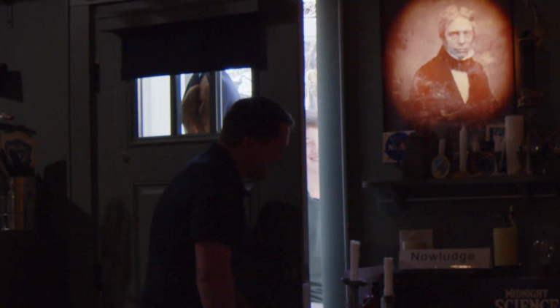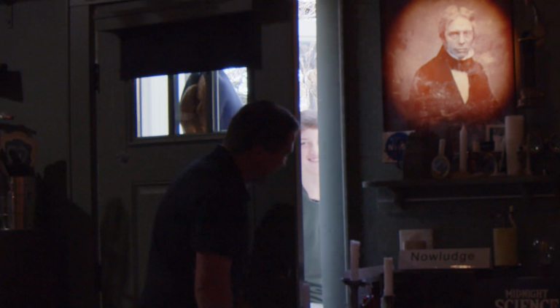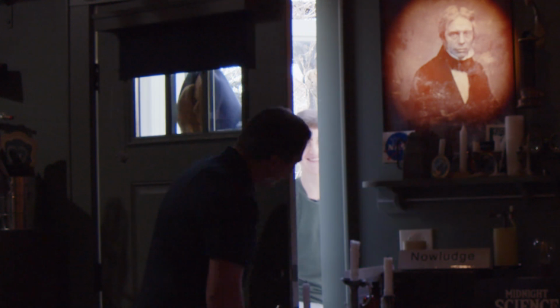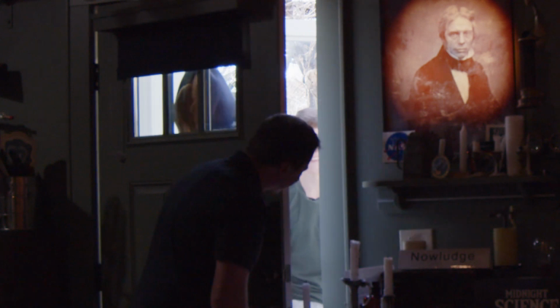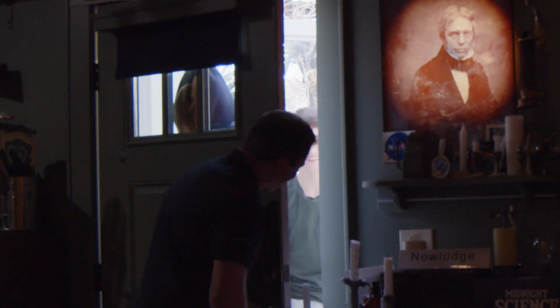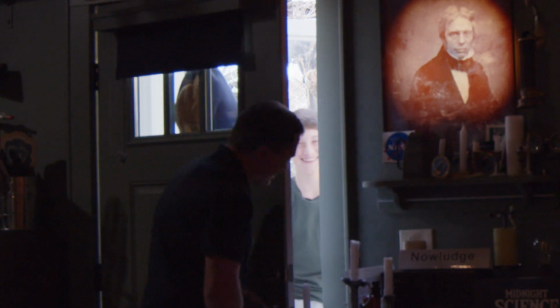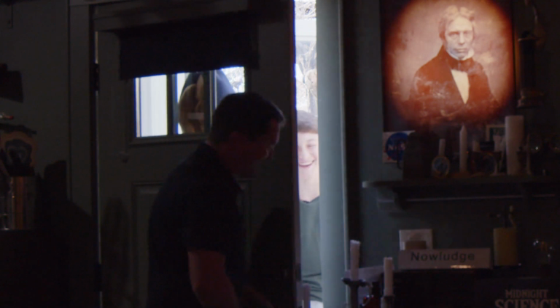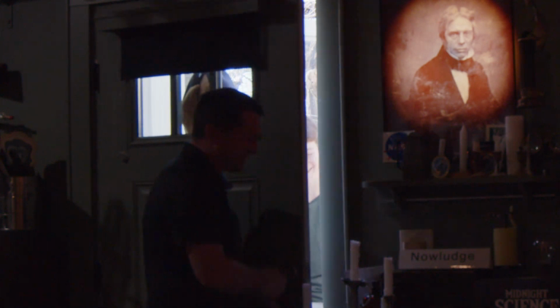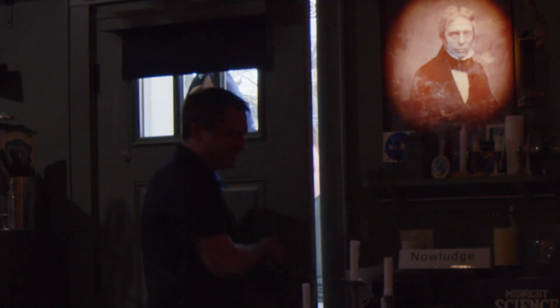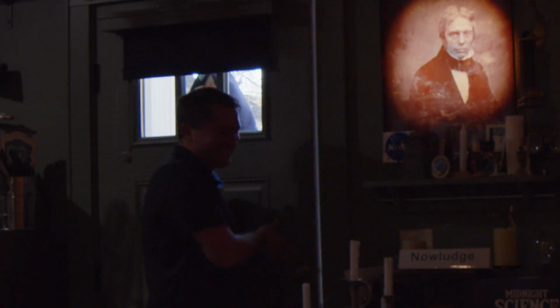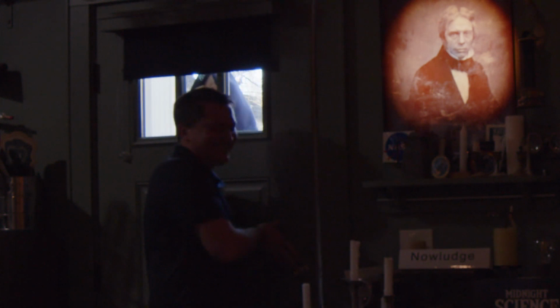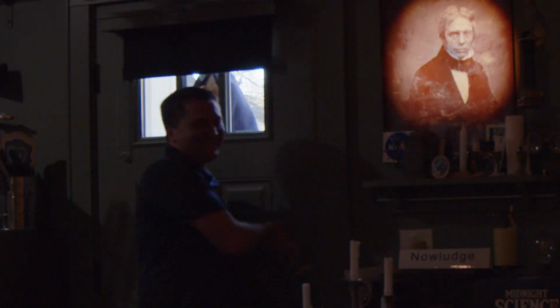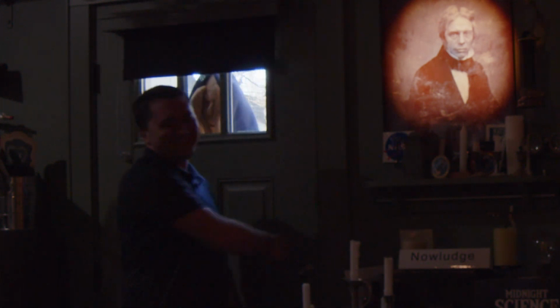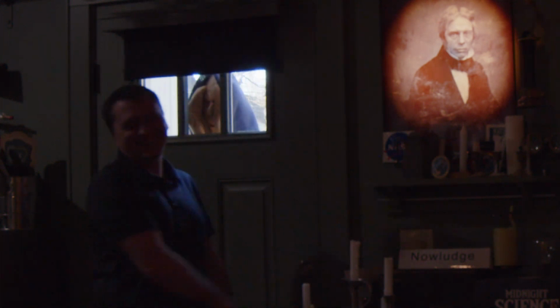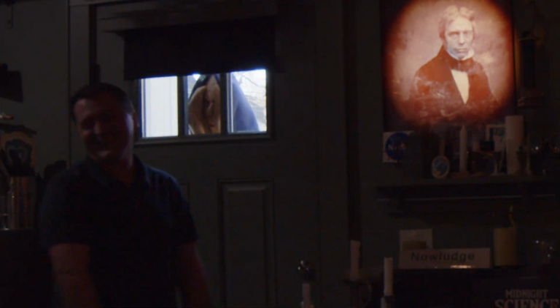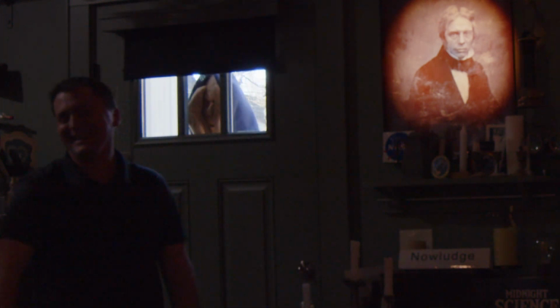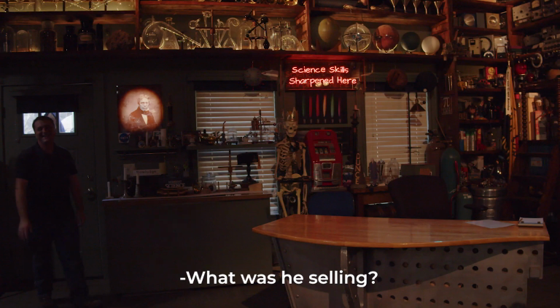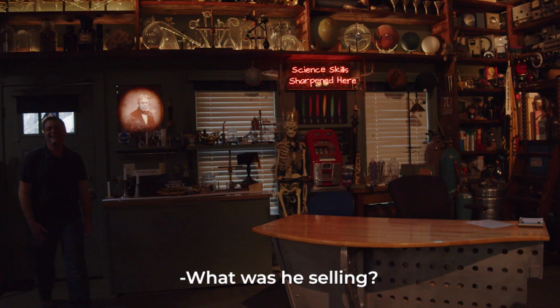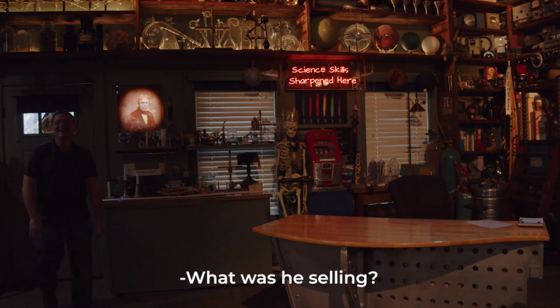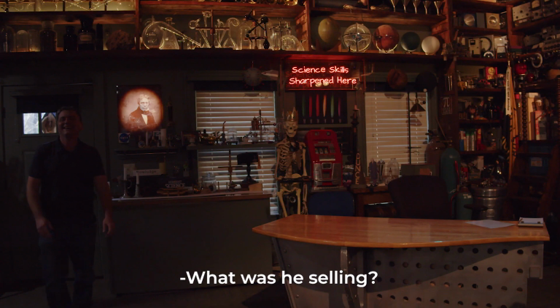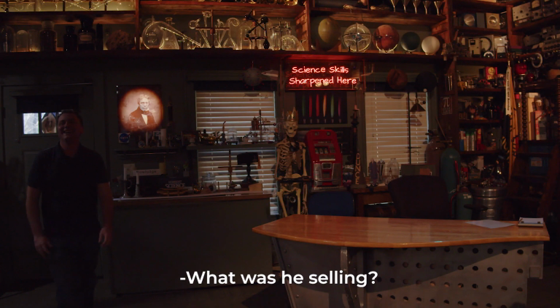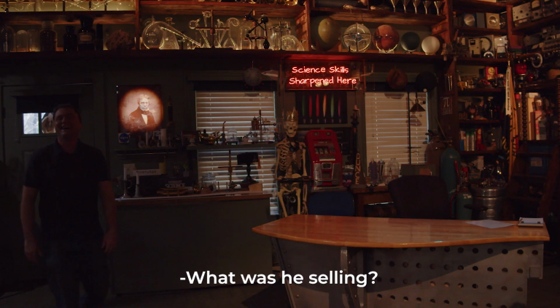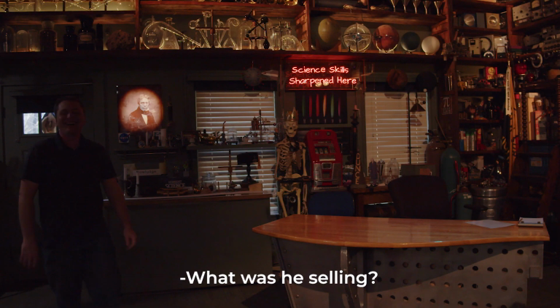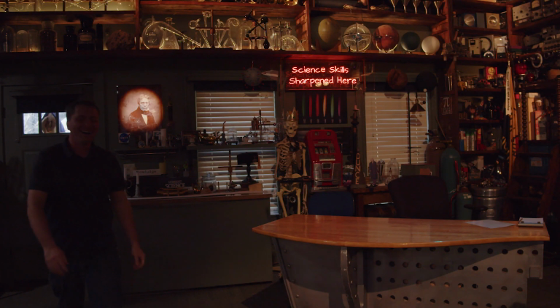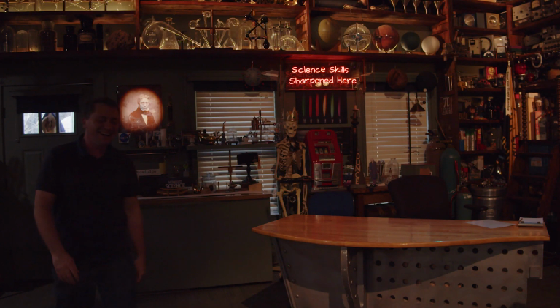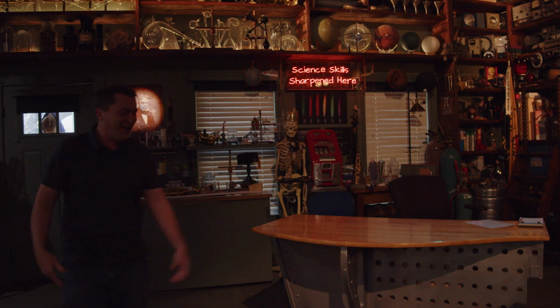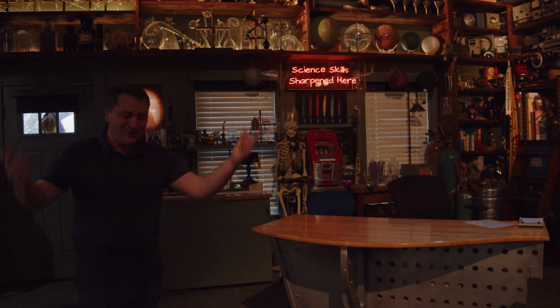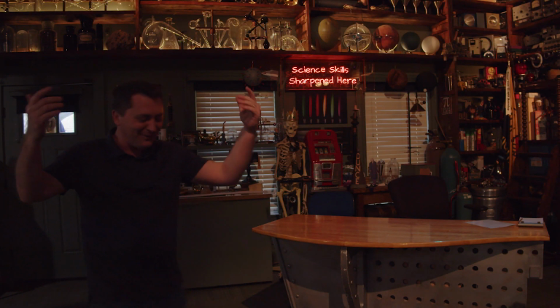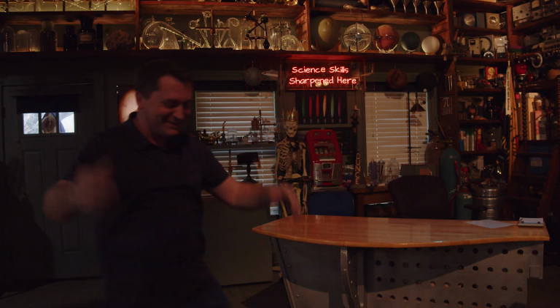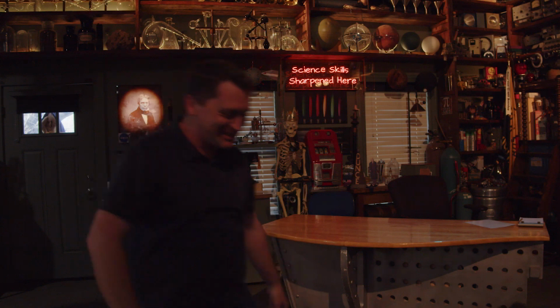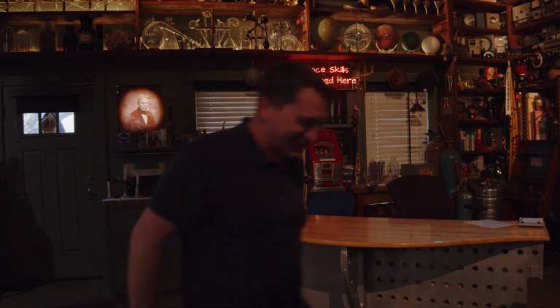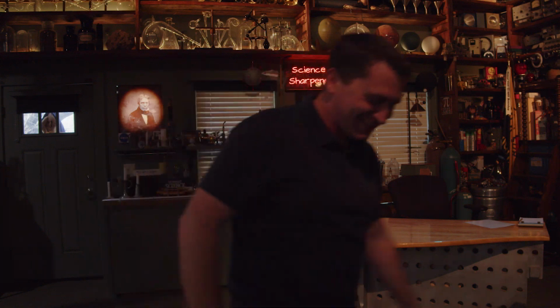Are you locked out? Yes. What was he selling? I don't know what he was selling.